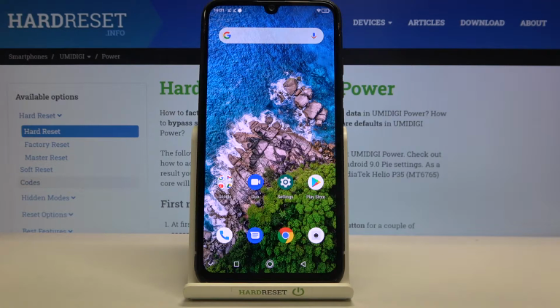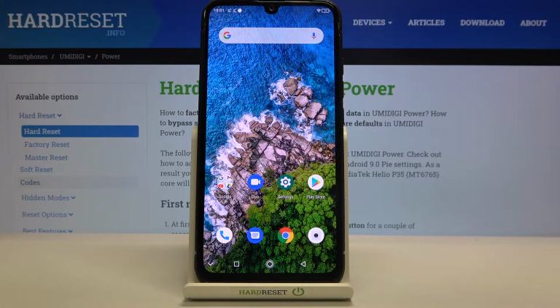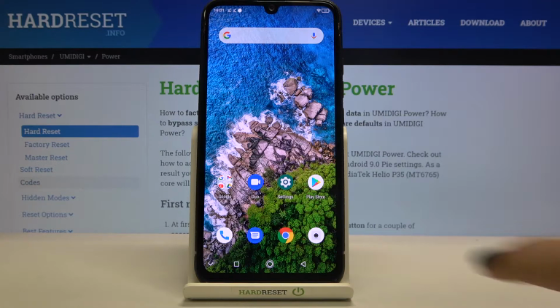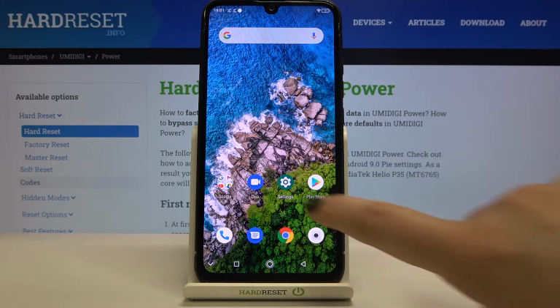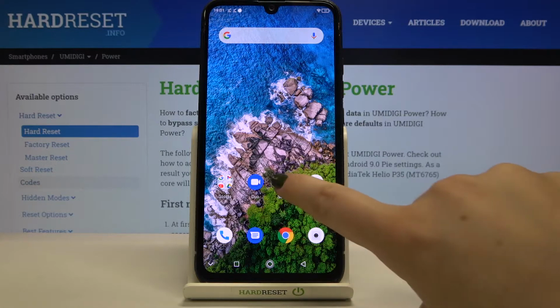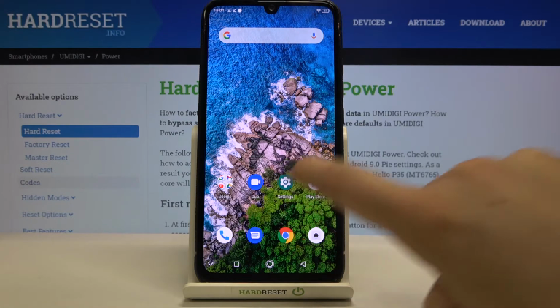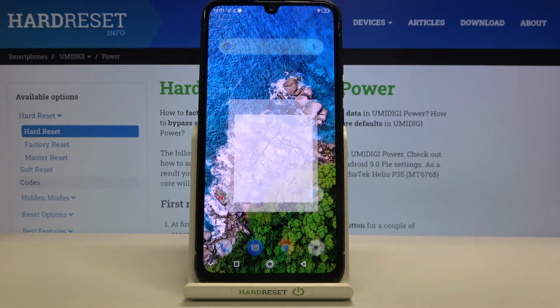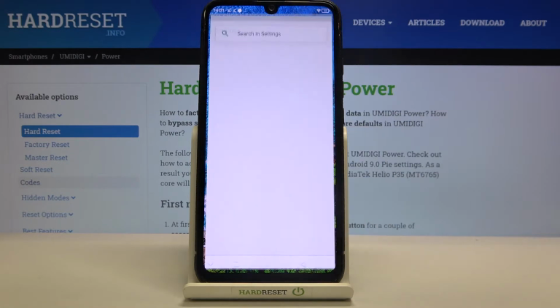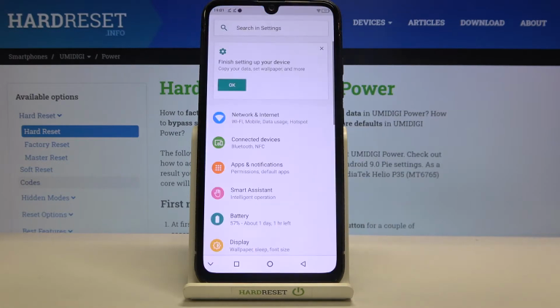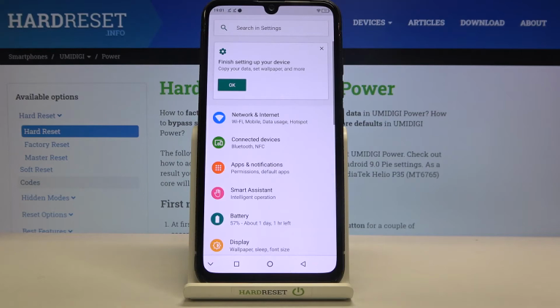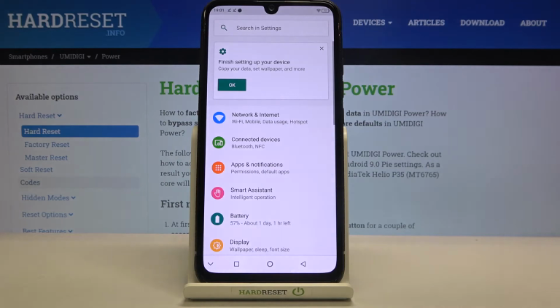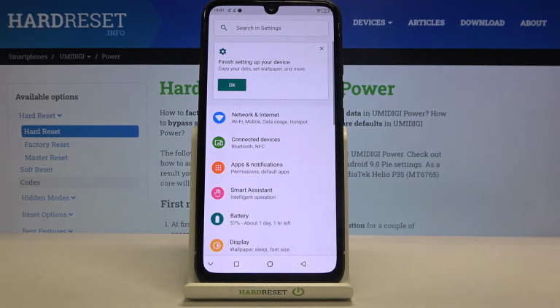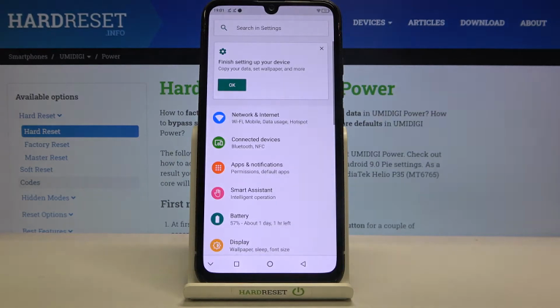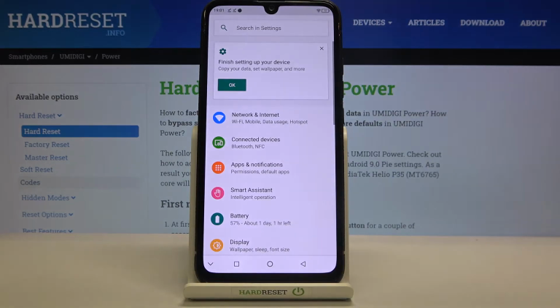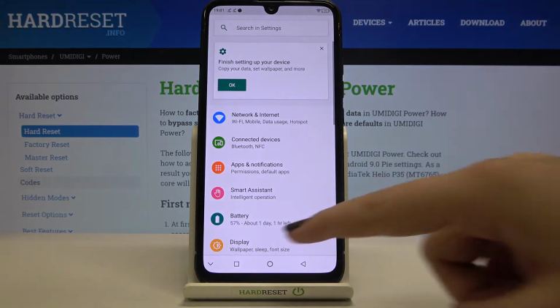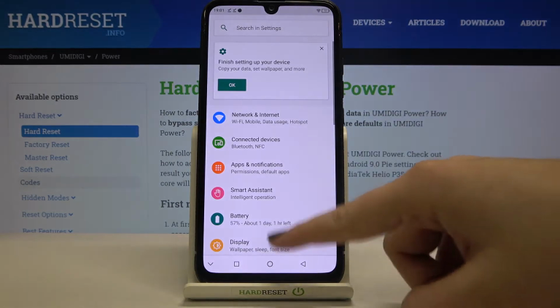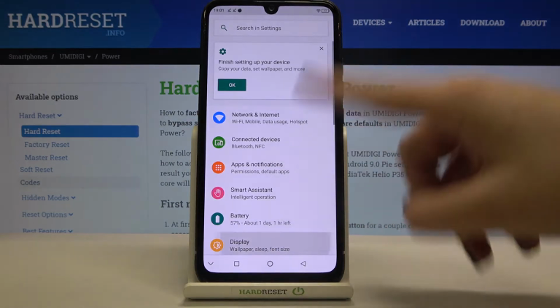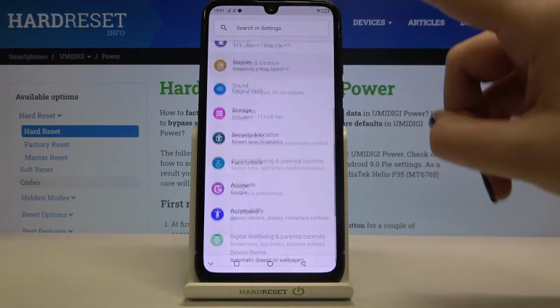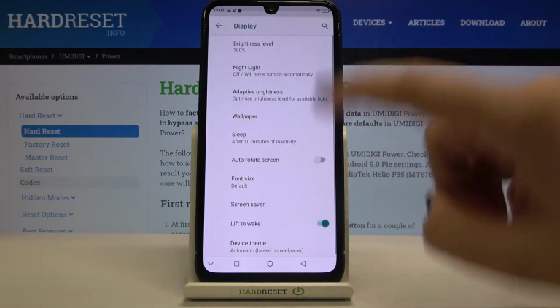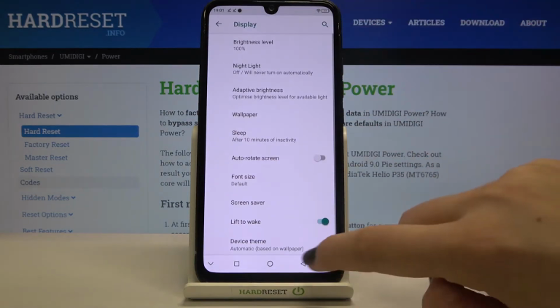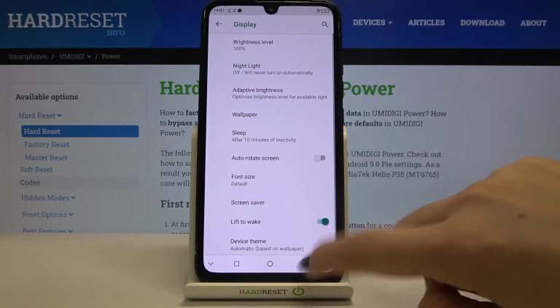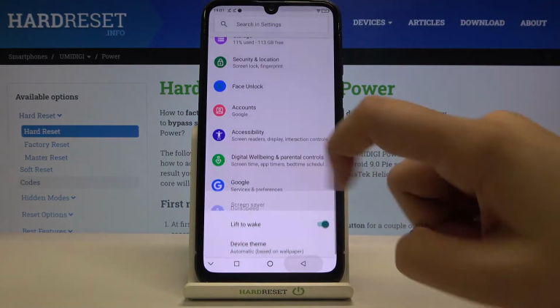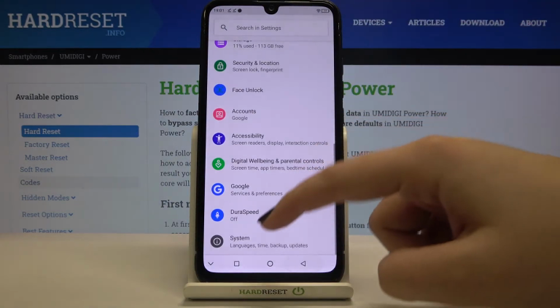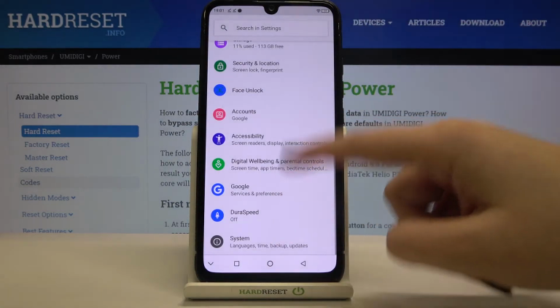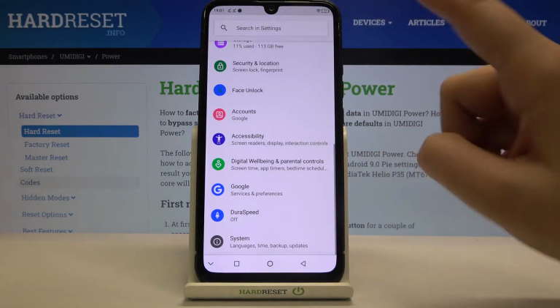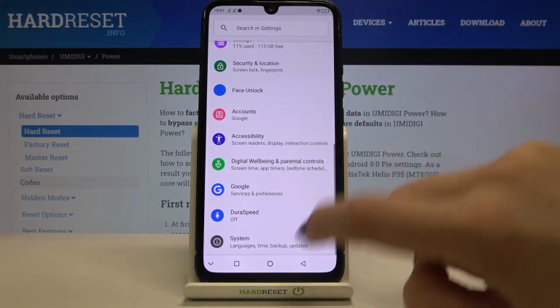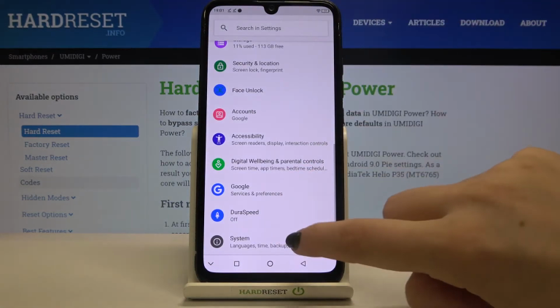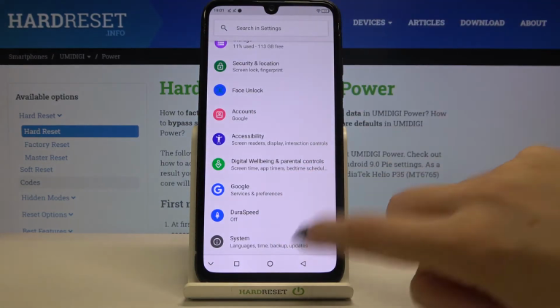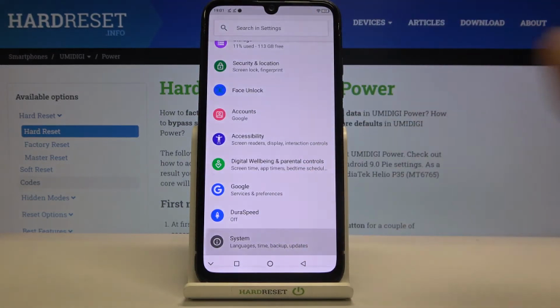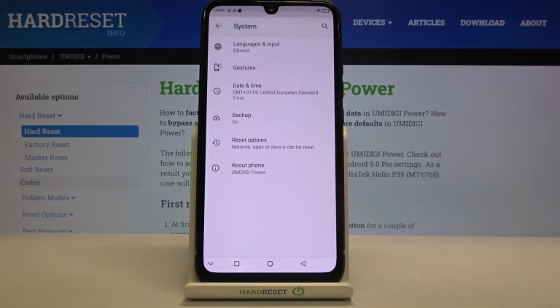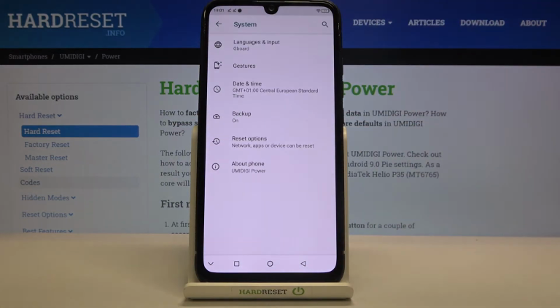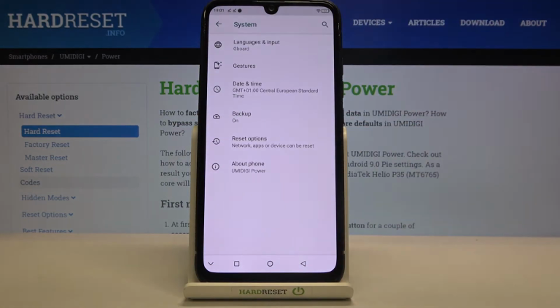First of all we have to enter the Settings, then scroll down to the very bottom and tap on System.